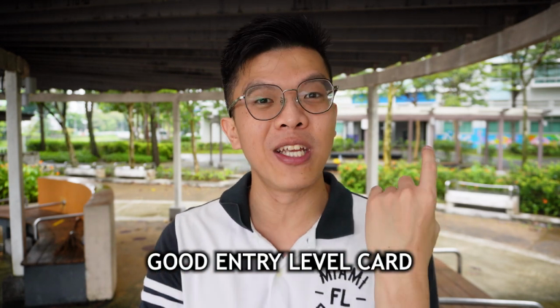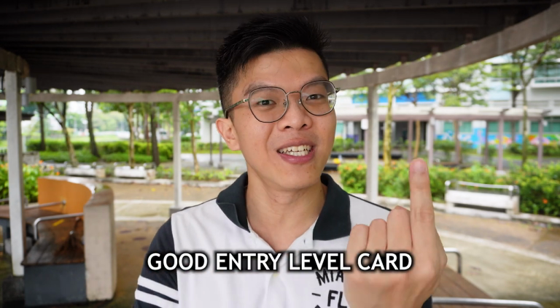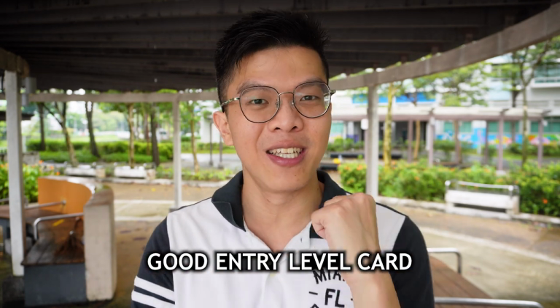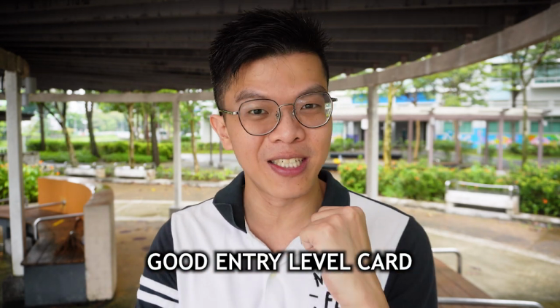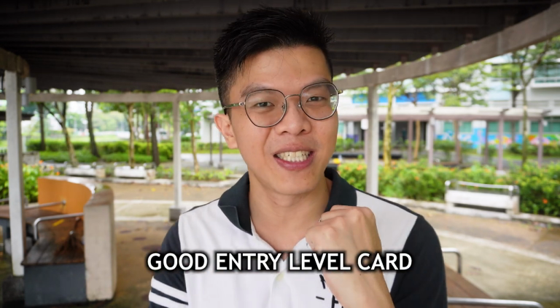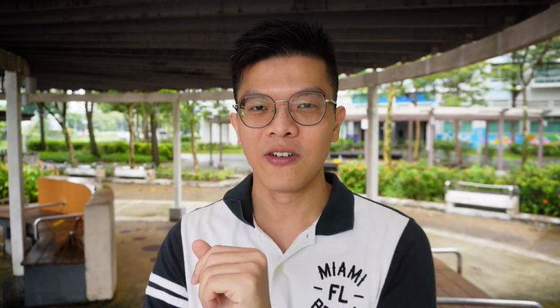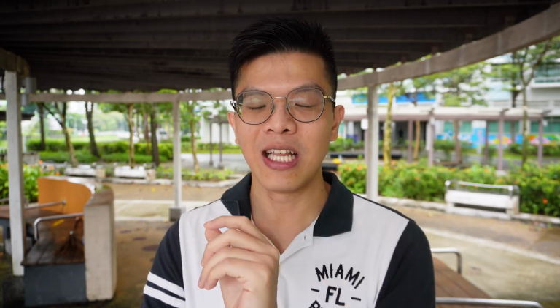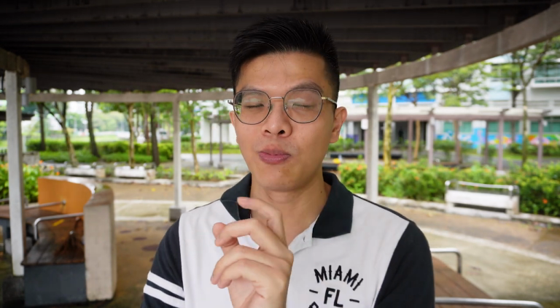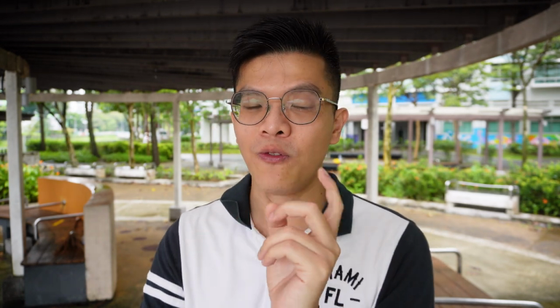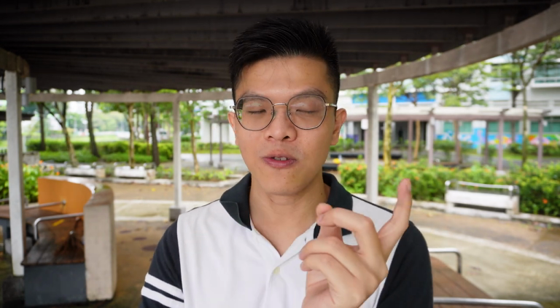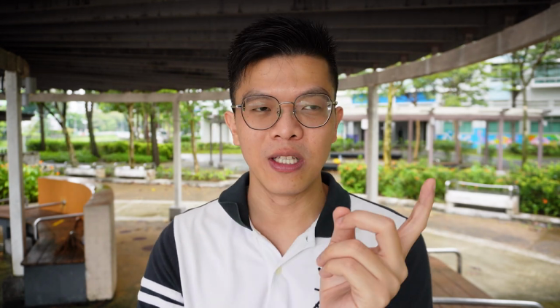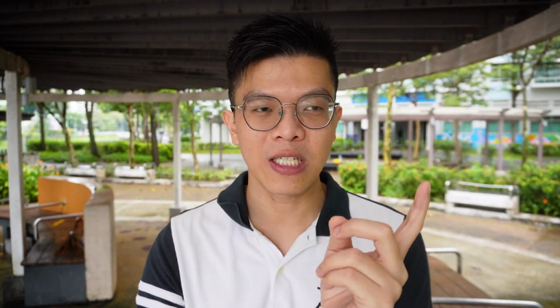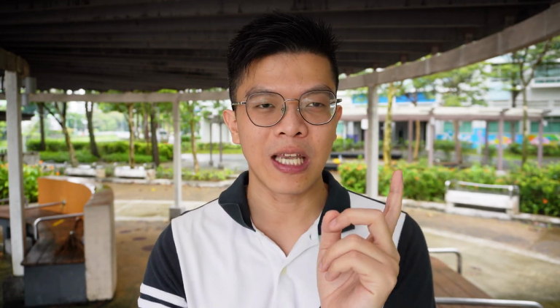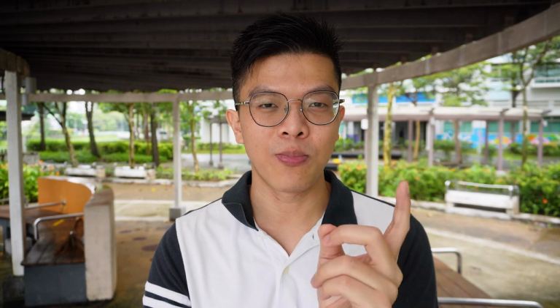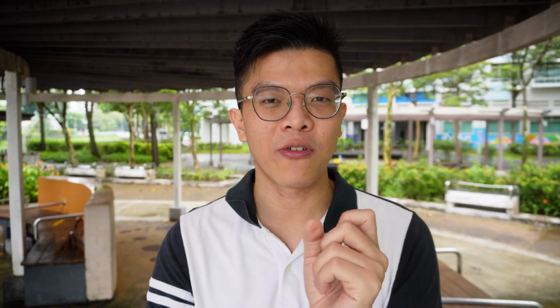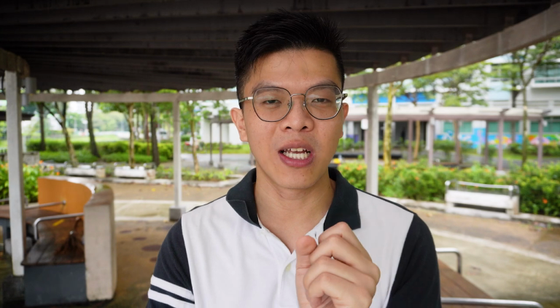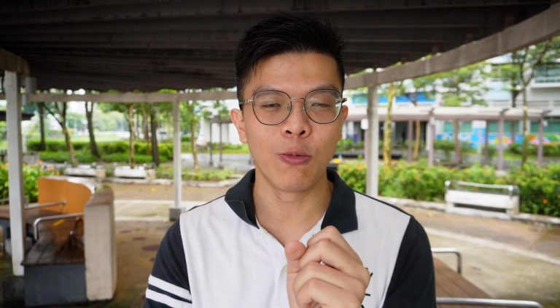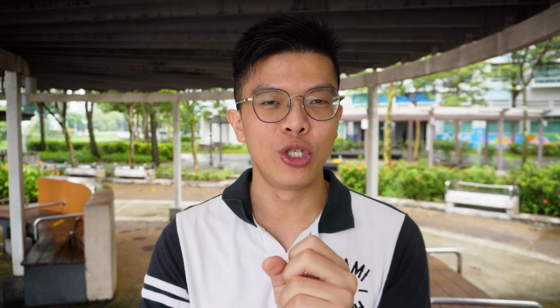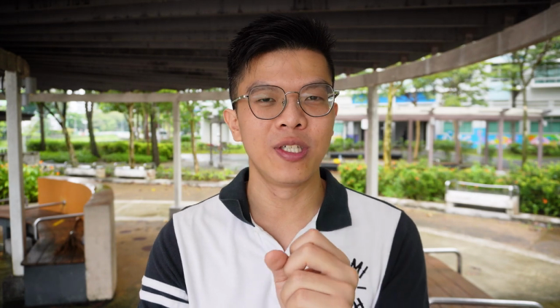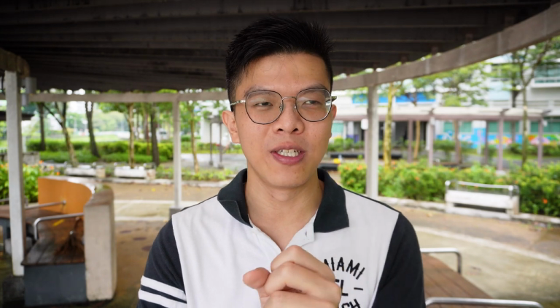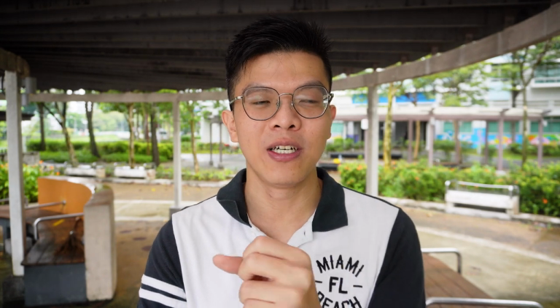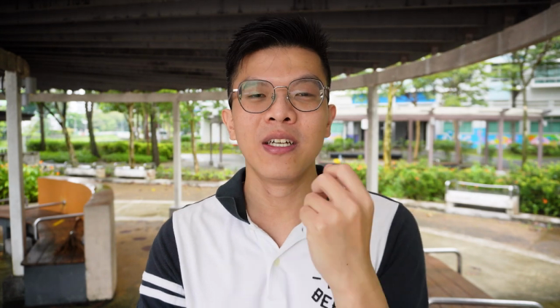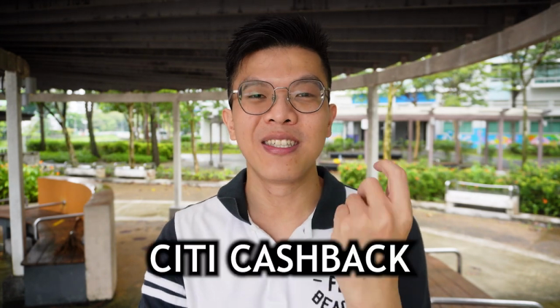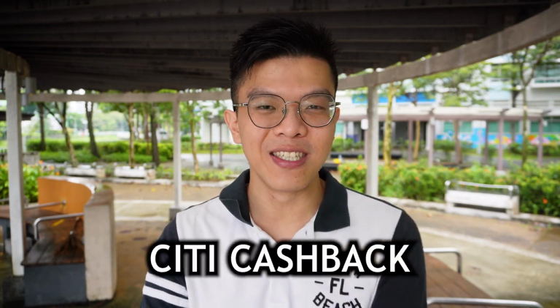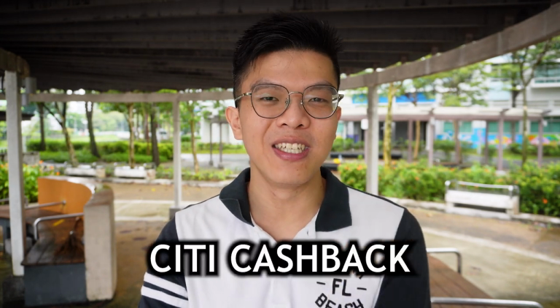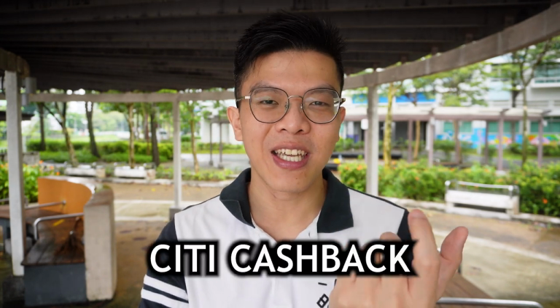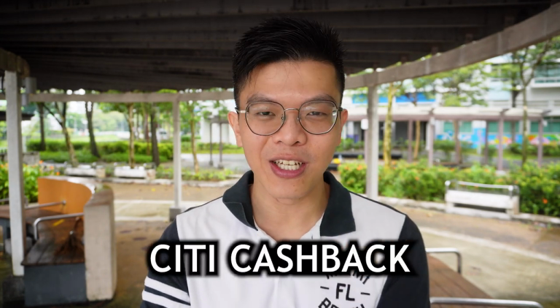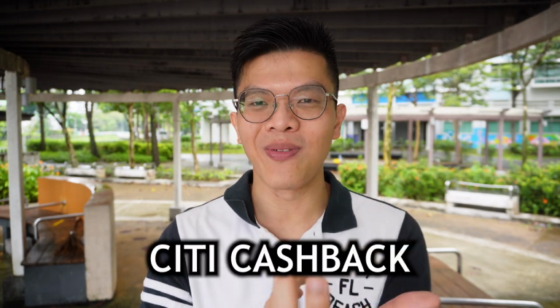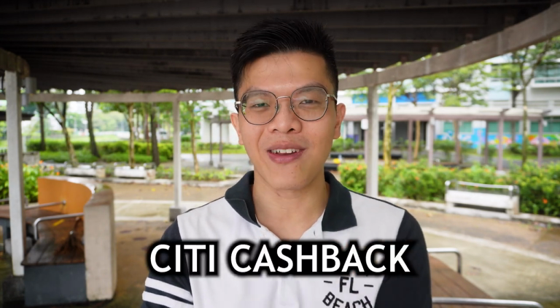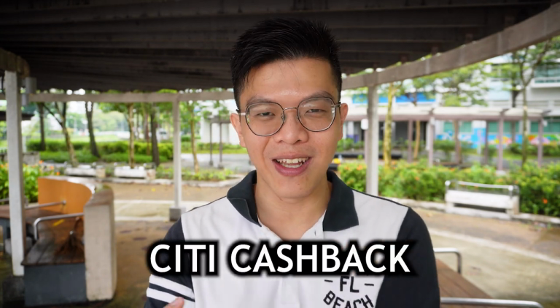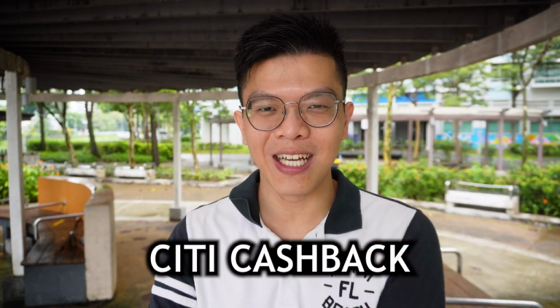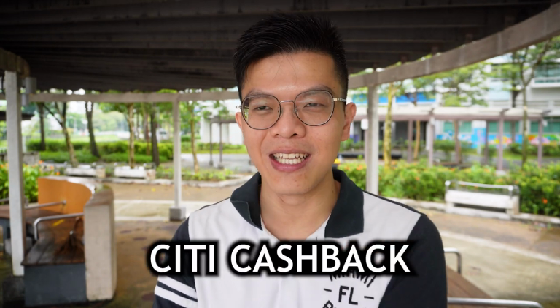Overall, I'll give the Citi Cashback Plus a B rating. It doesn't make it into A tier — it's not highly recommended — but it's a good entry-level beginner card for what it offers.